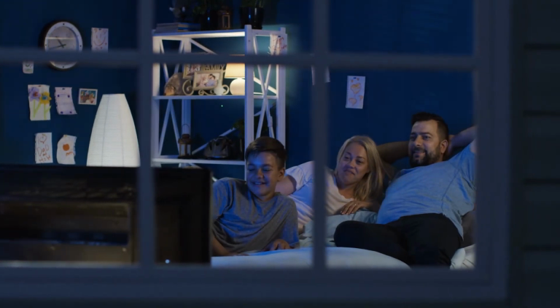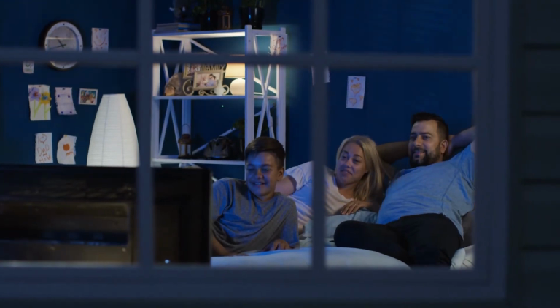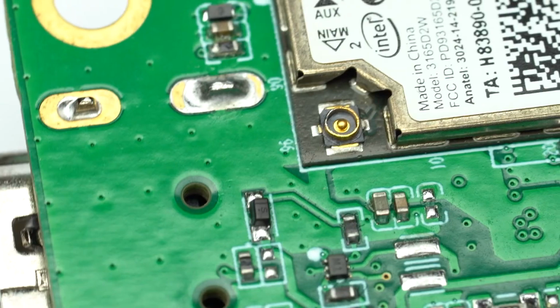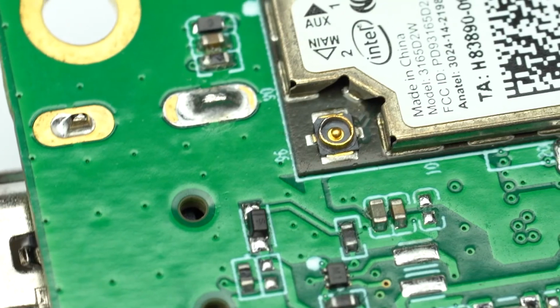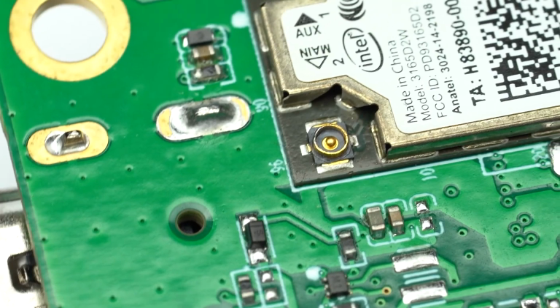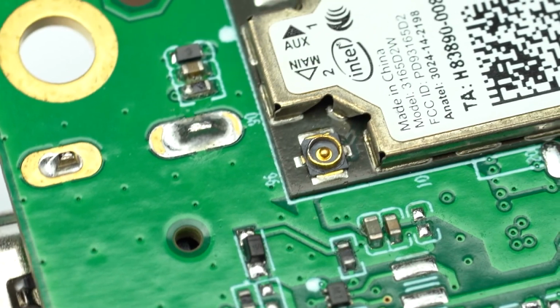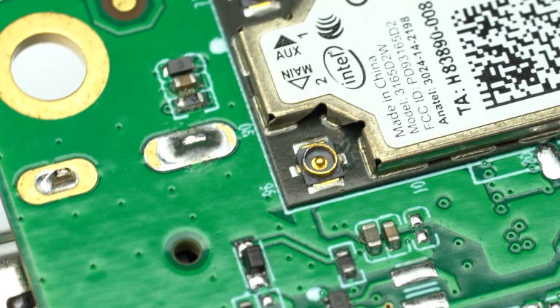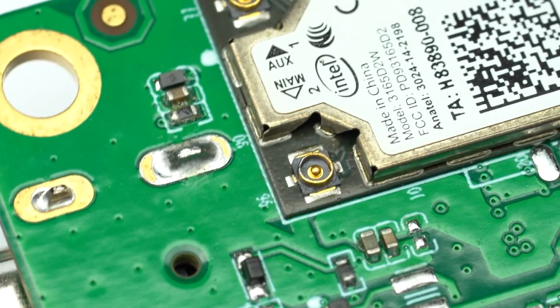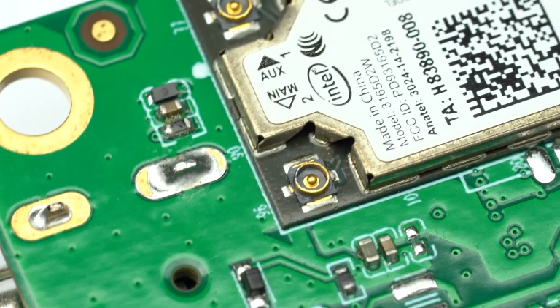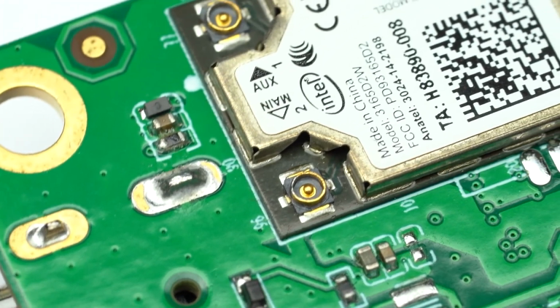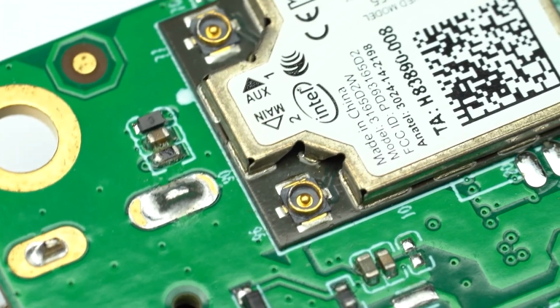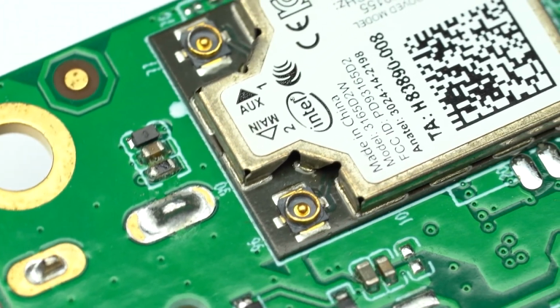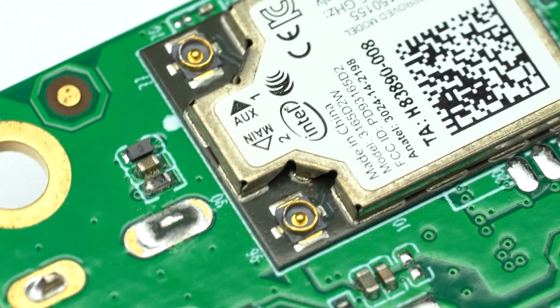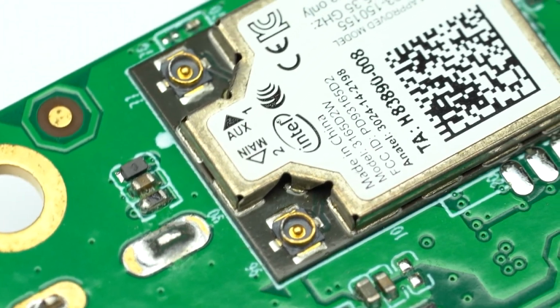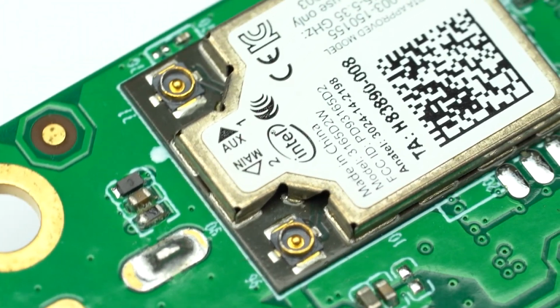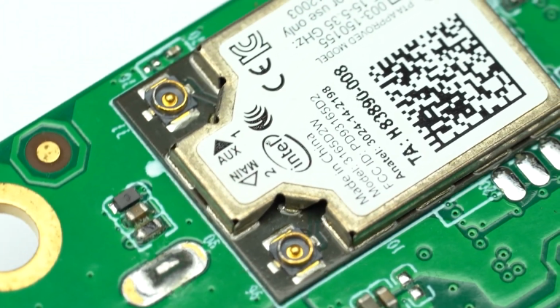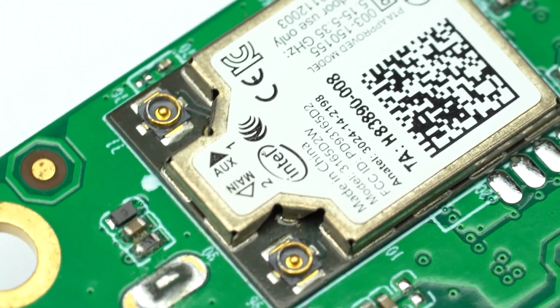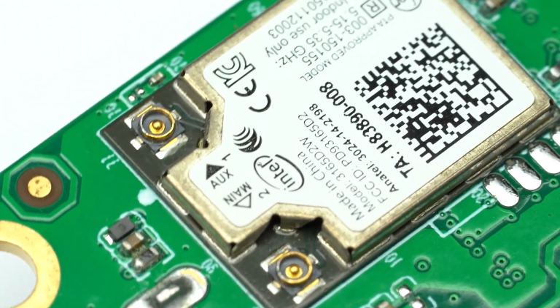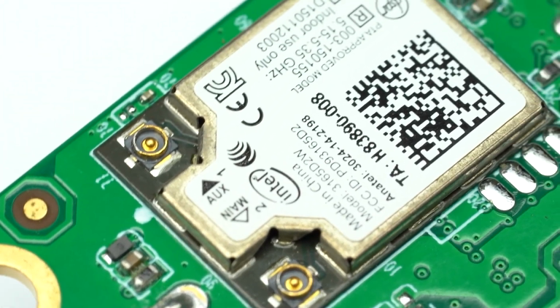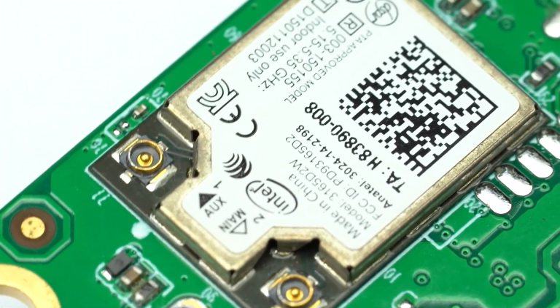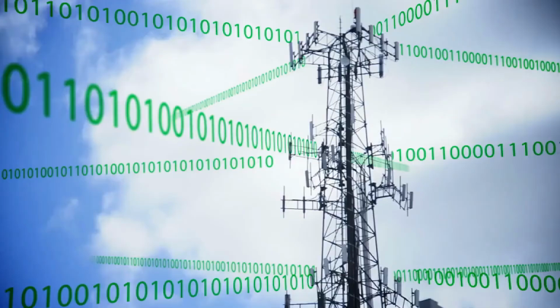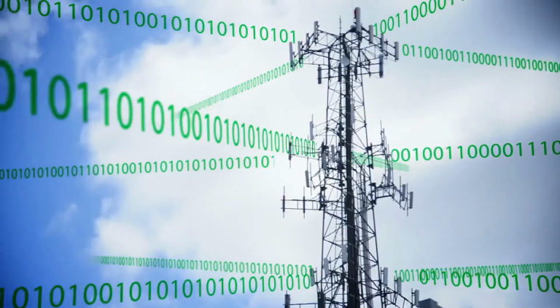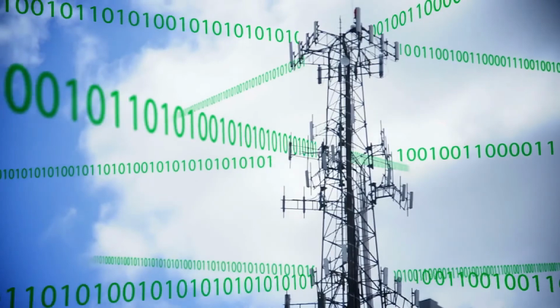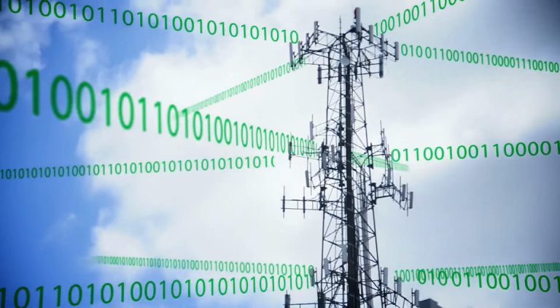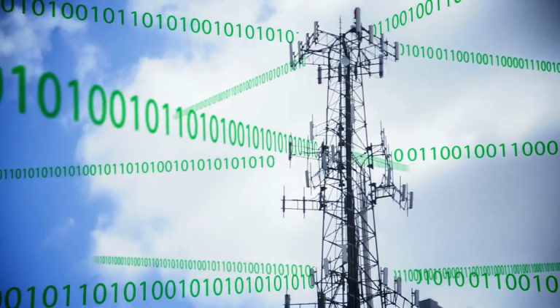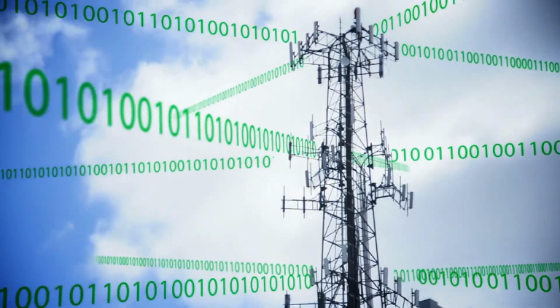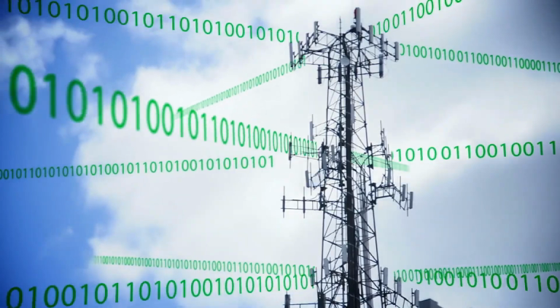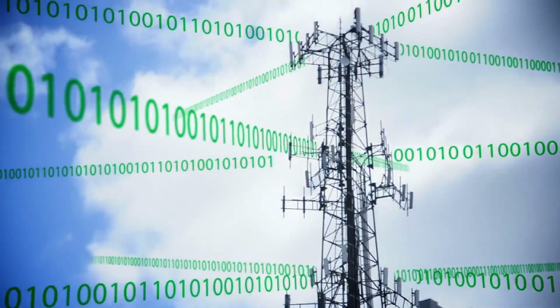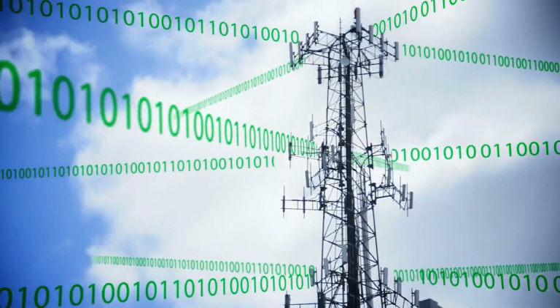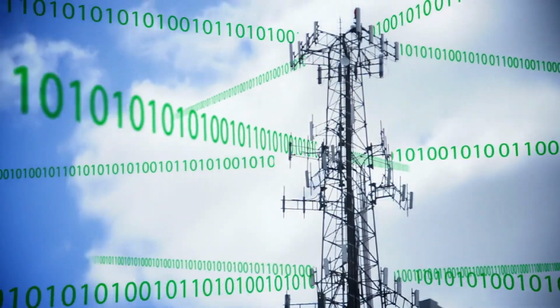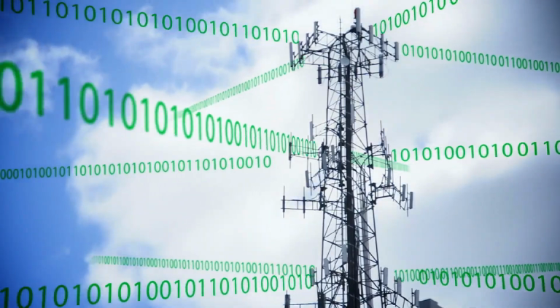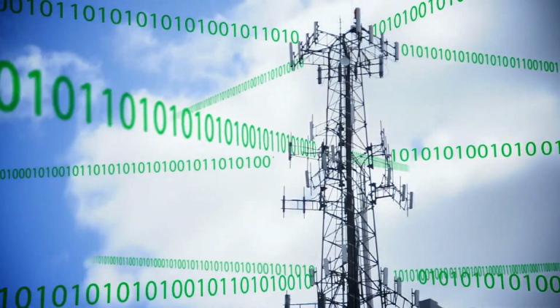In addition to built-in Wi-Fi, you can add 4G or 5G connectivity to the board starting at just $50.